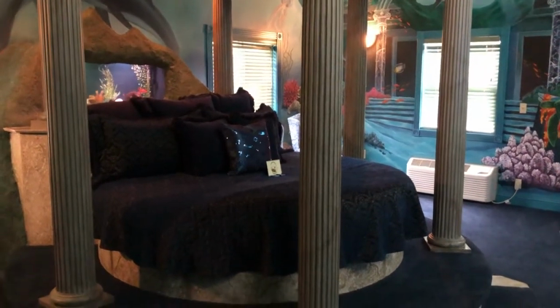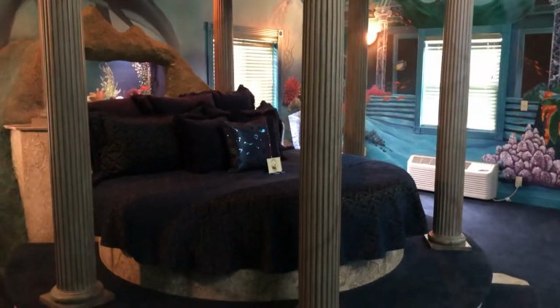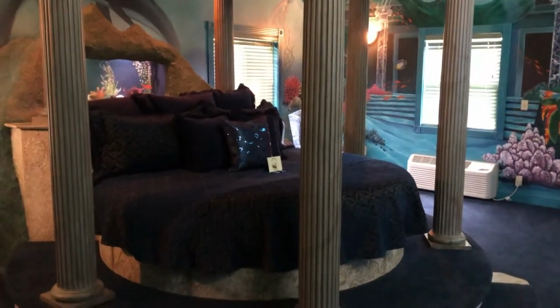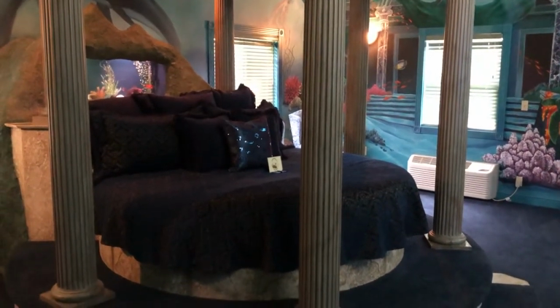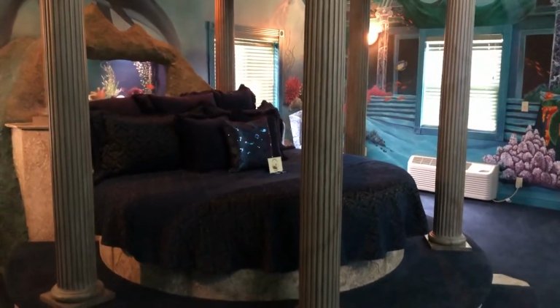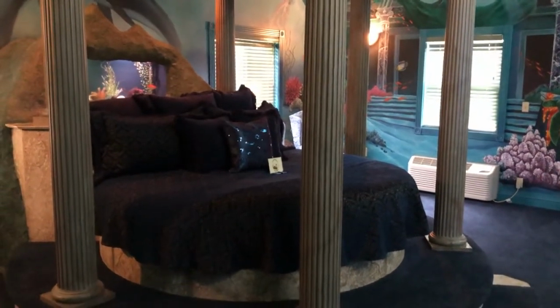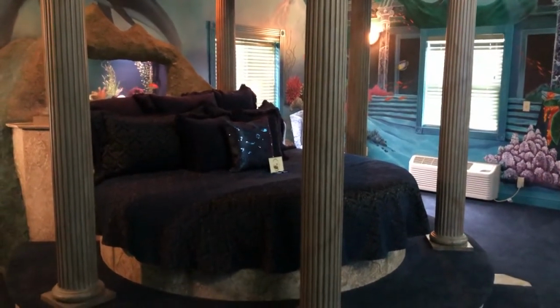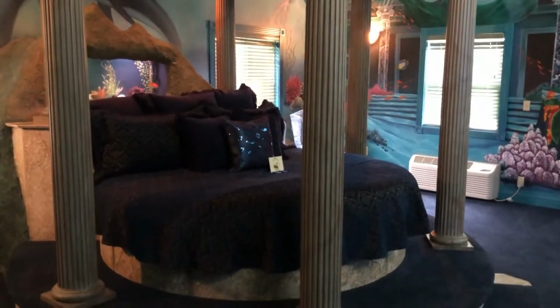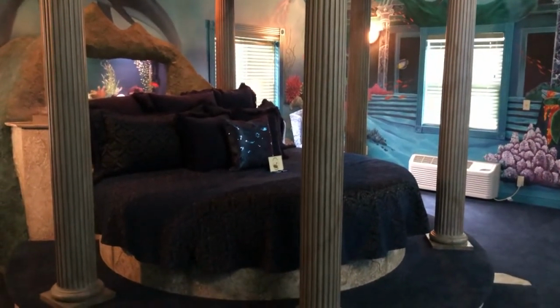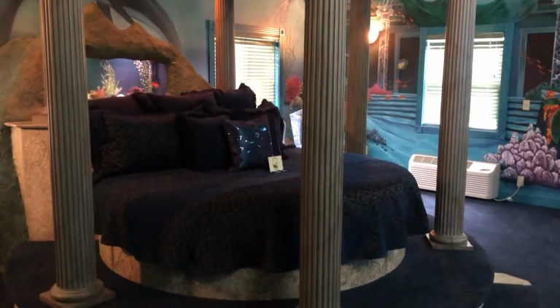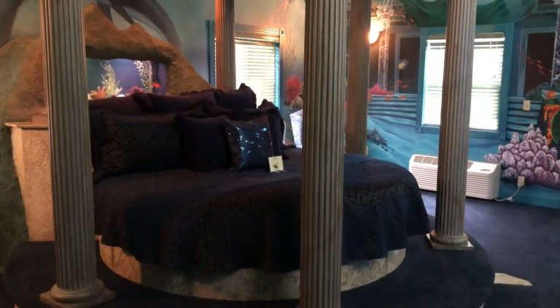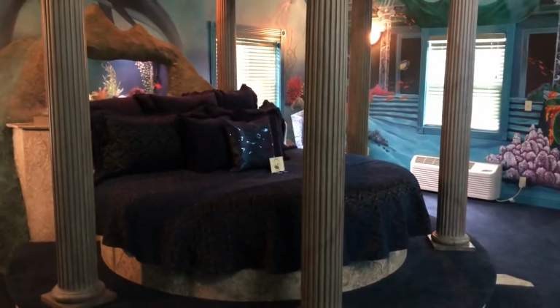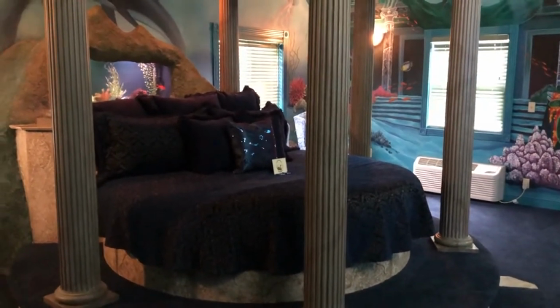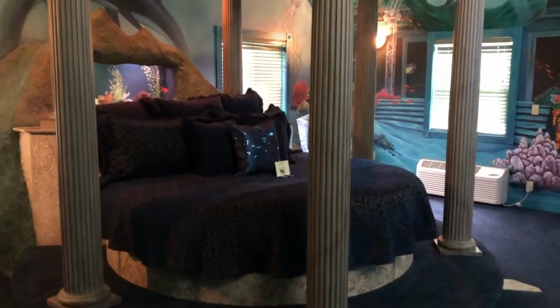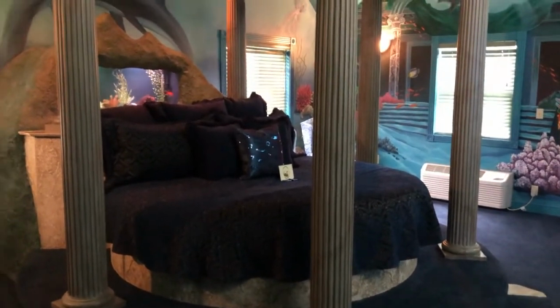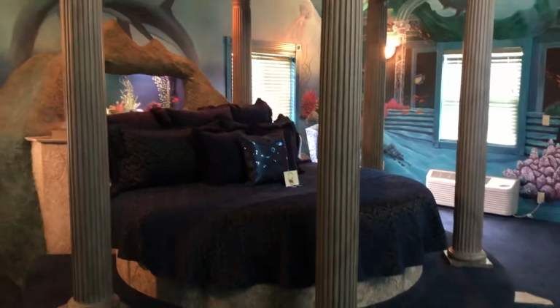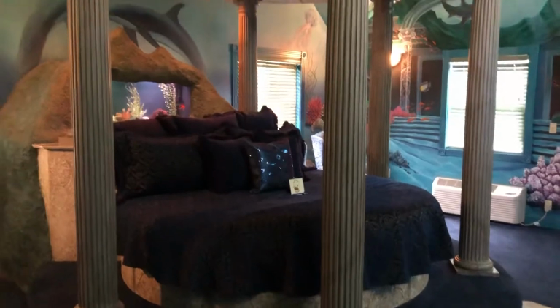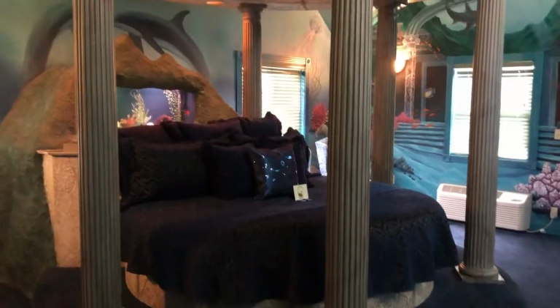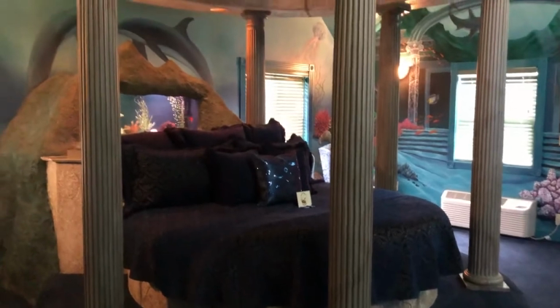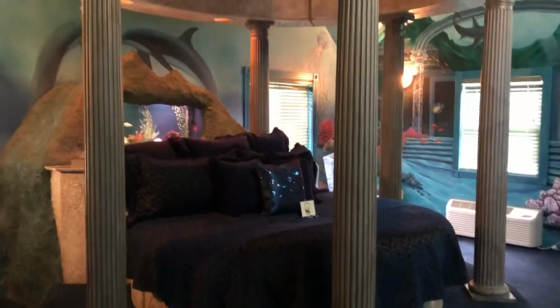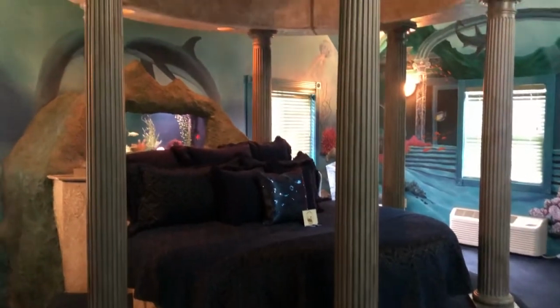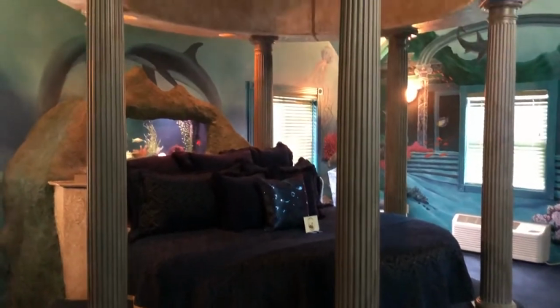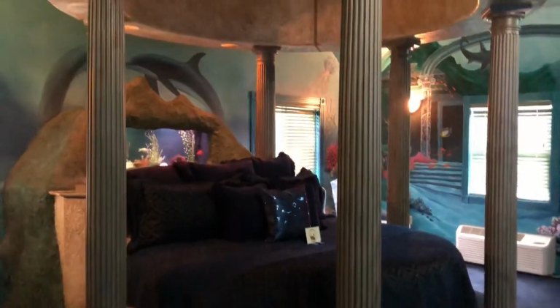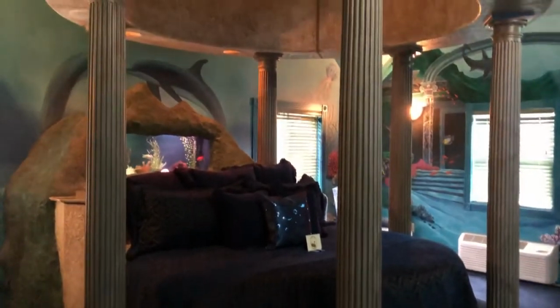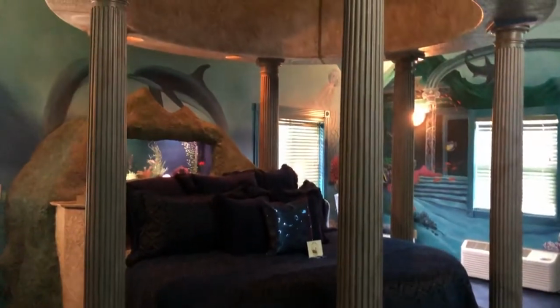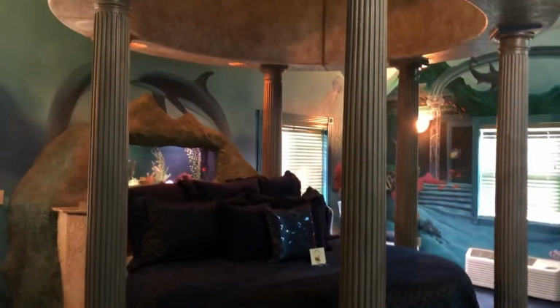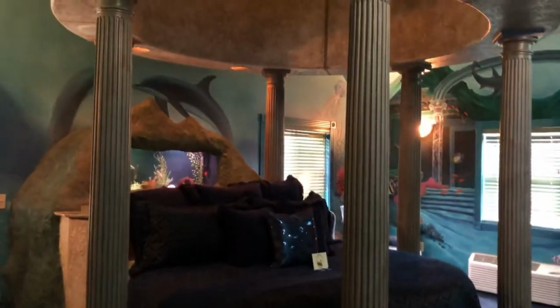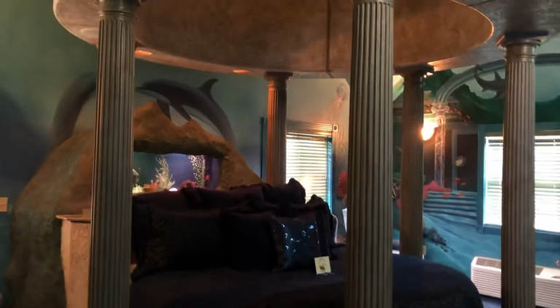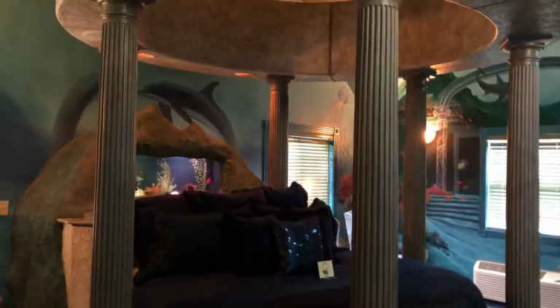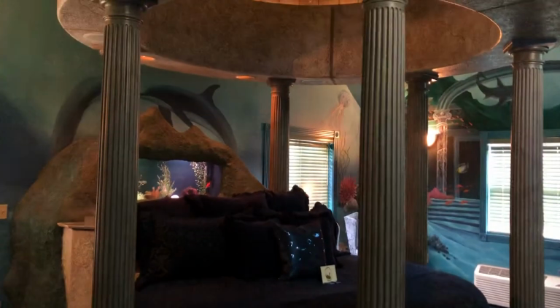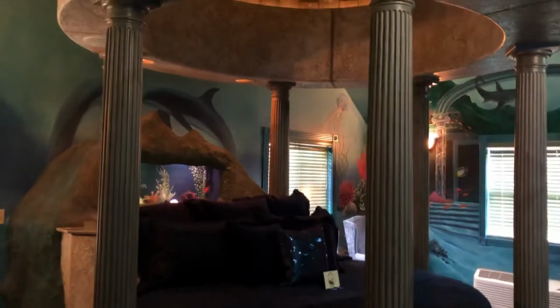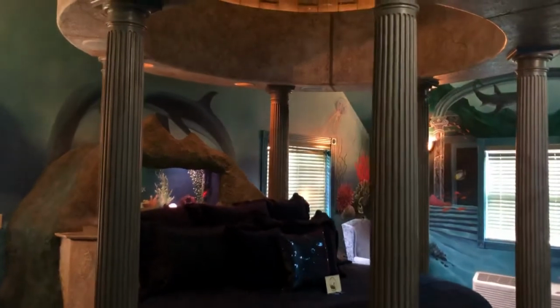Welcome to the Atlantis Under the Sea room. This room is one of our largest rooms.